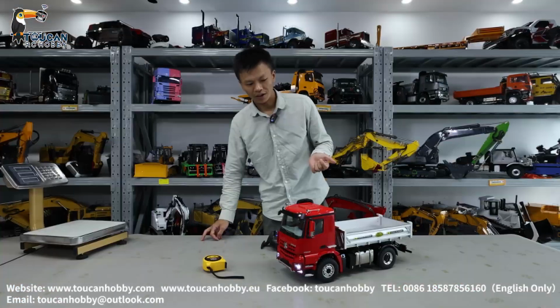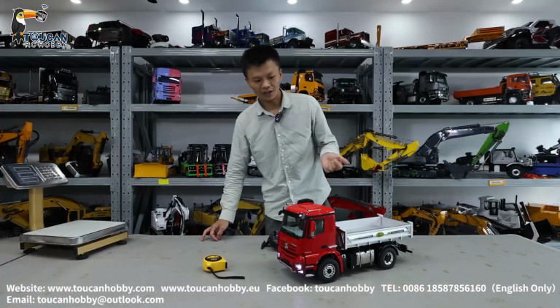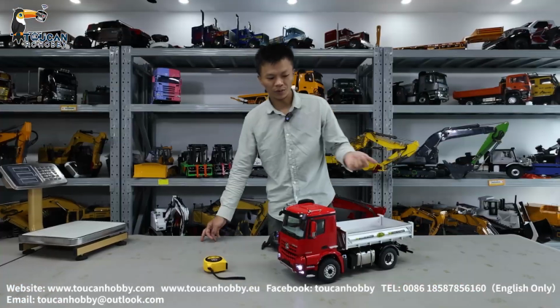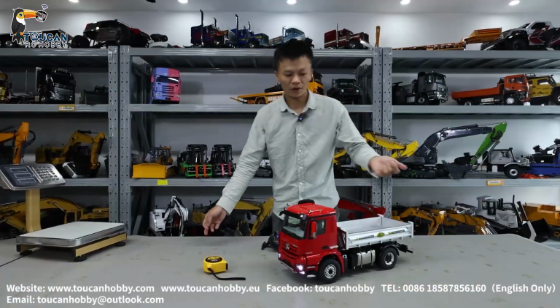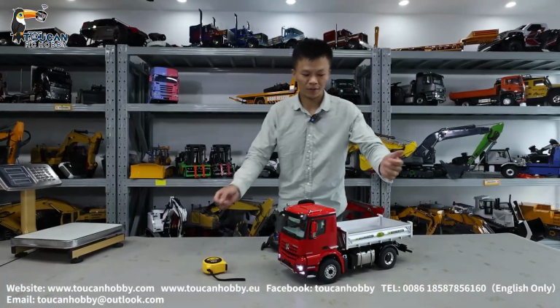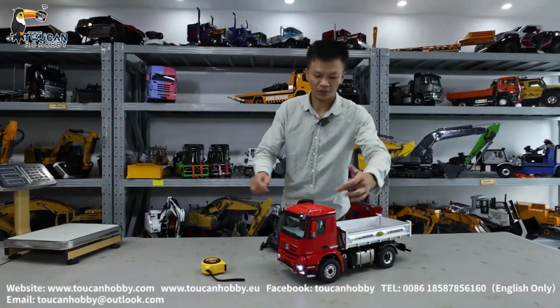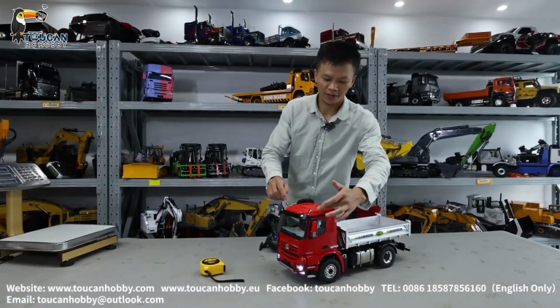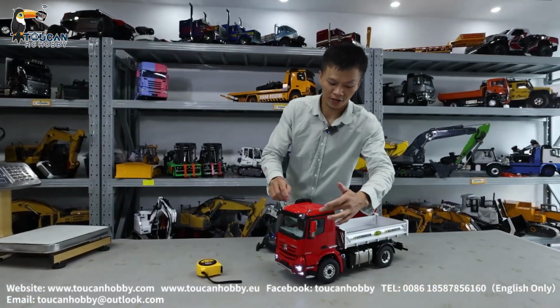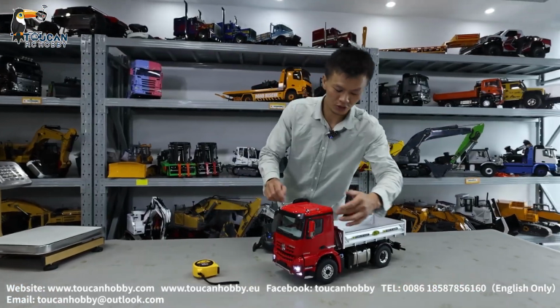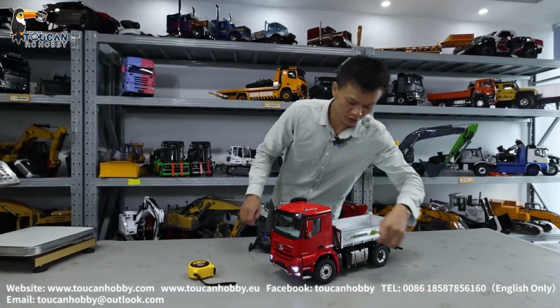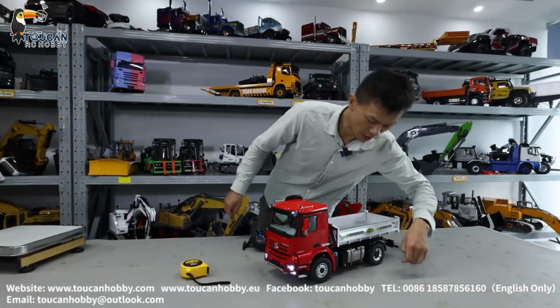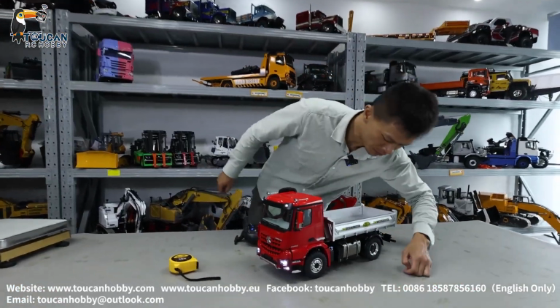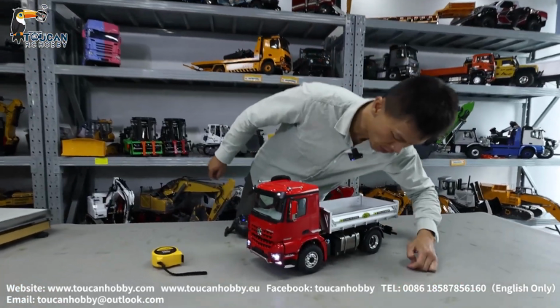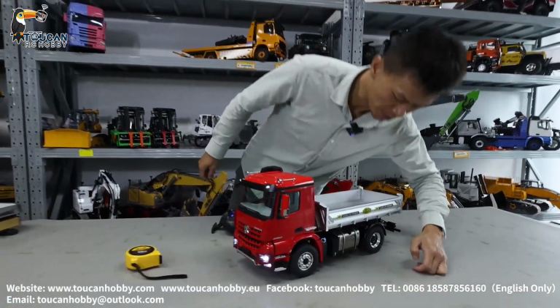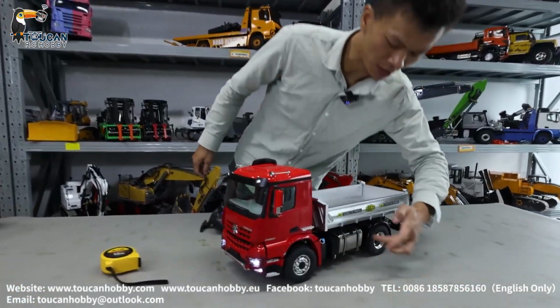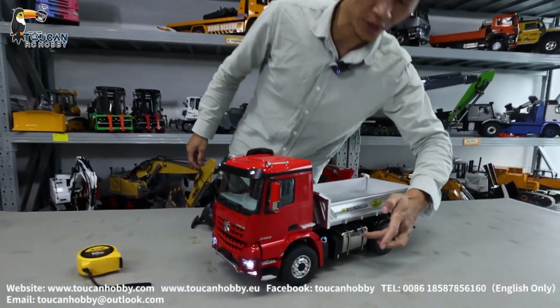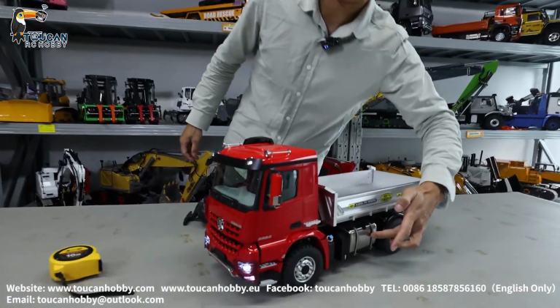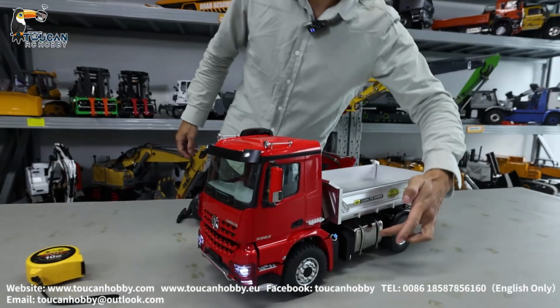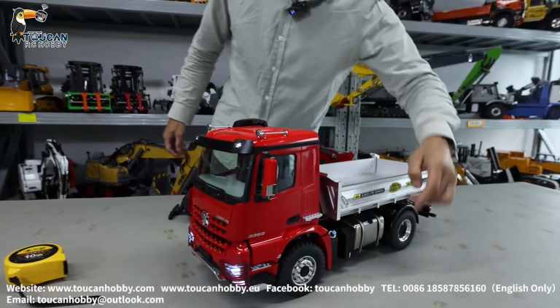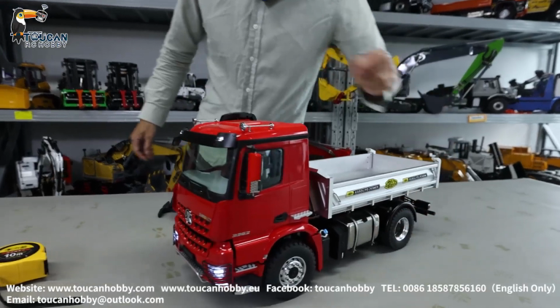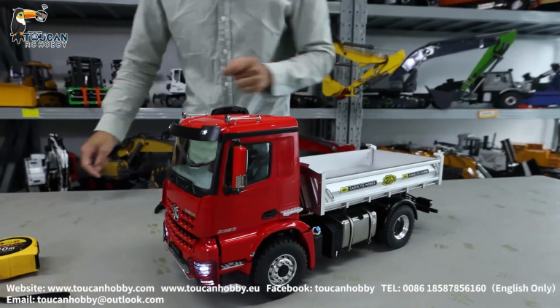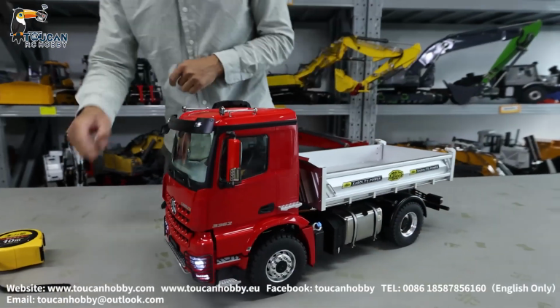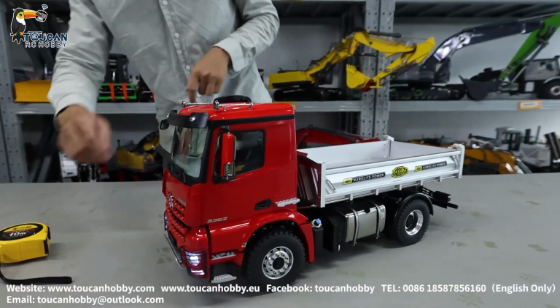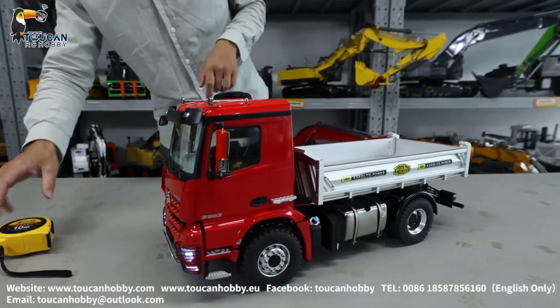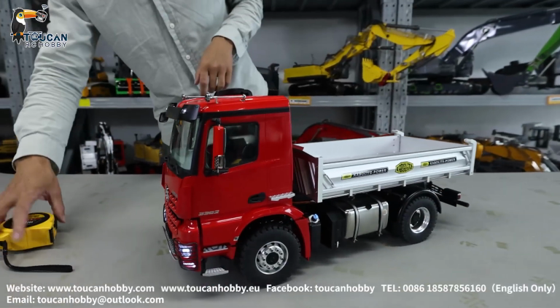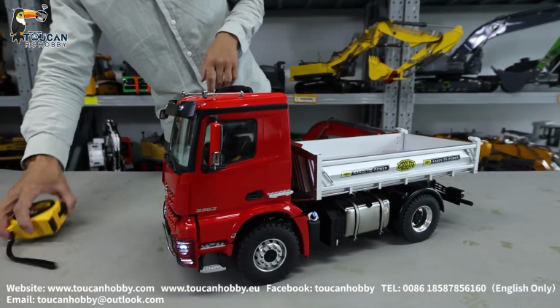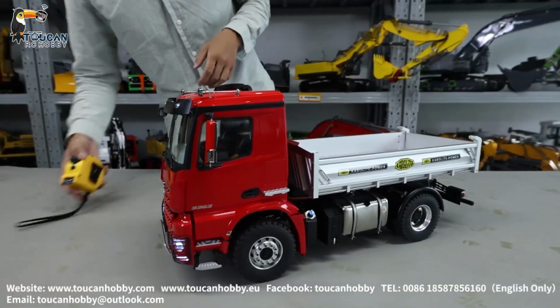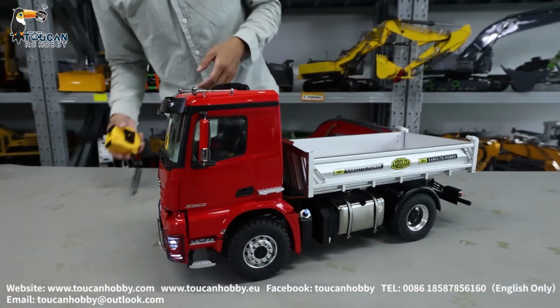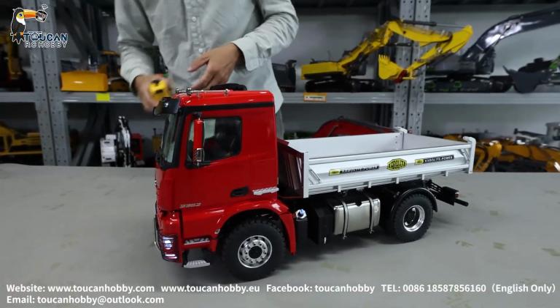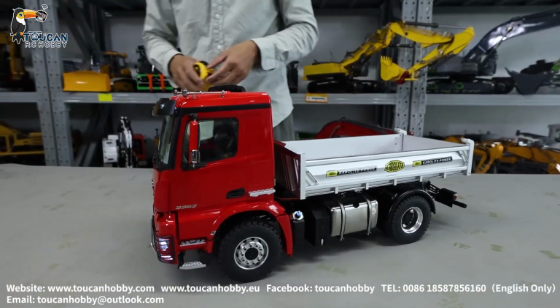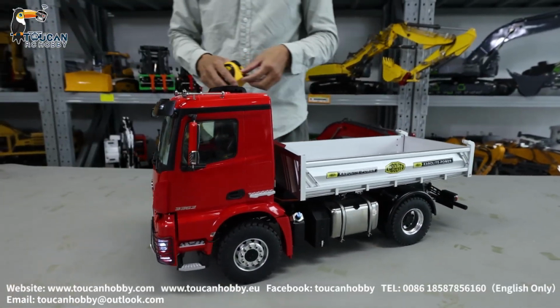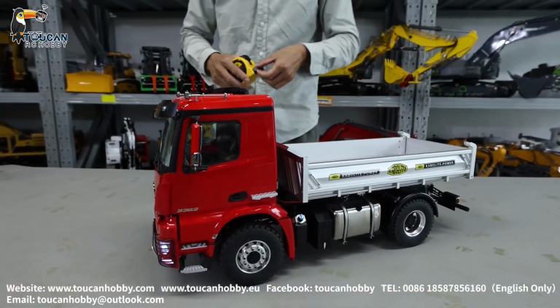We already put on the decorations and filled up the hydraulic oil. Now we can run it and see the details.